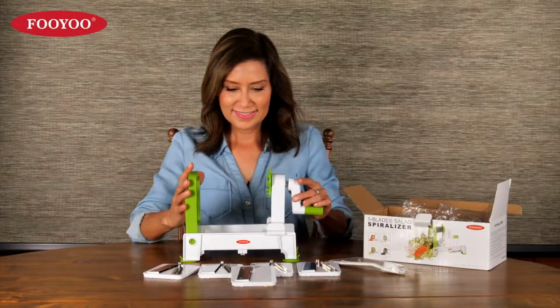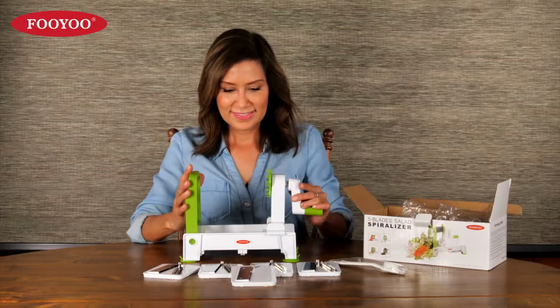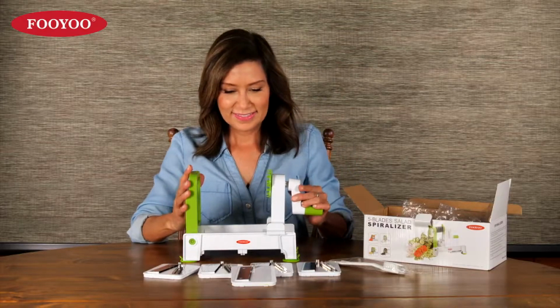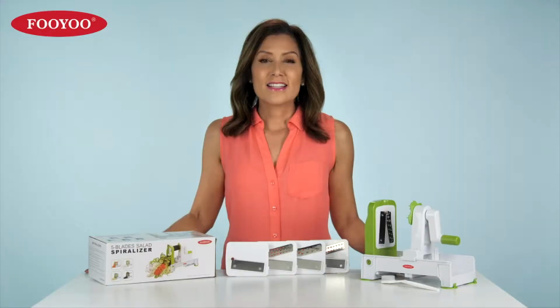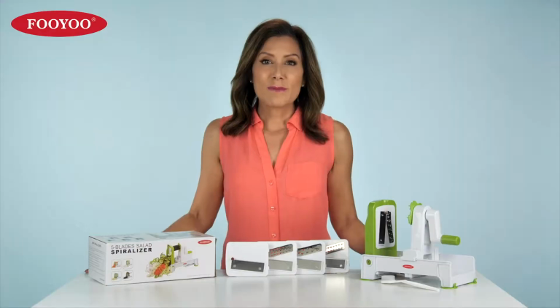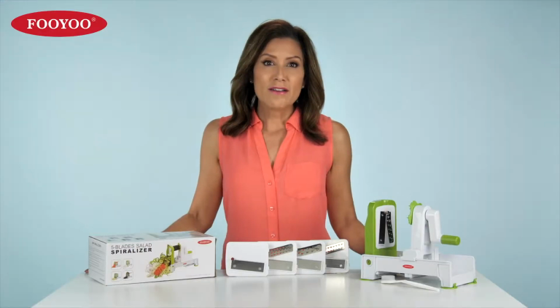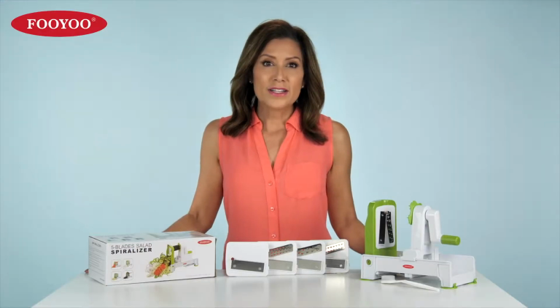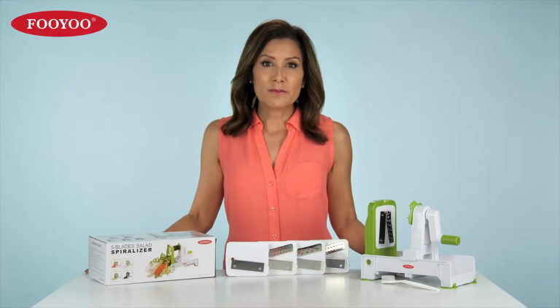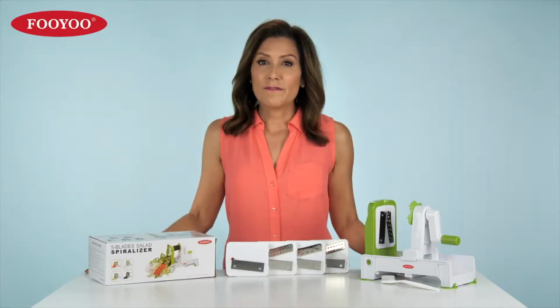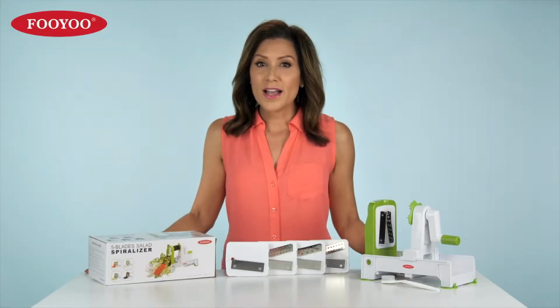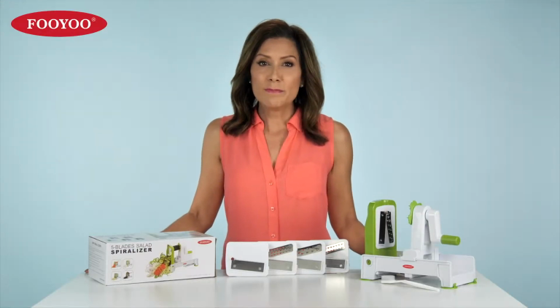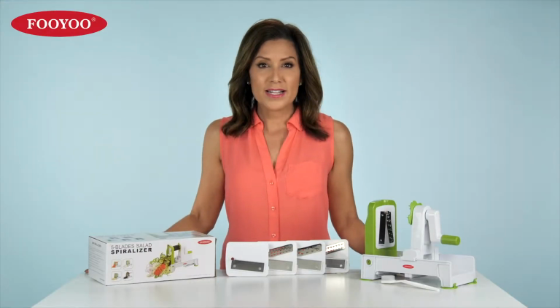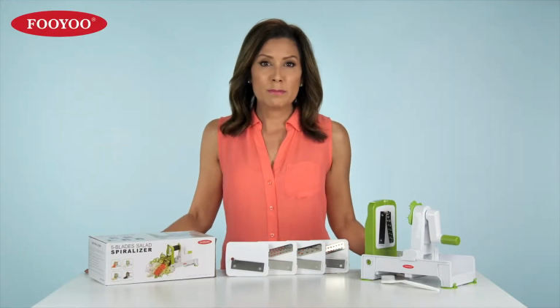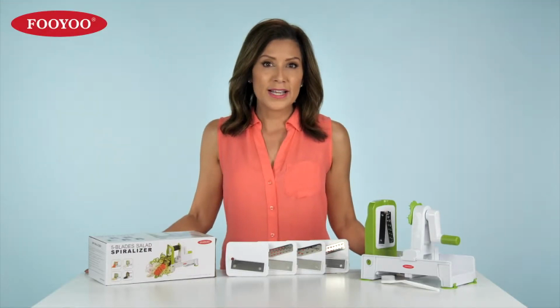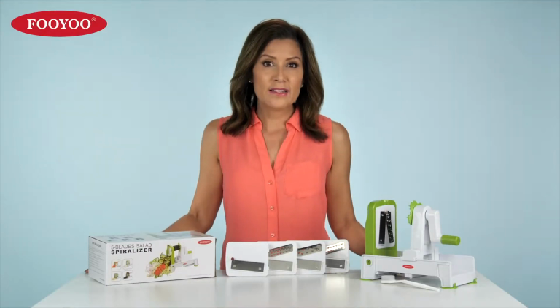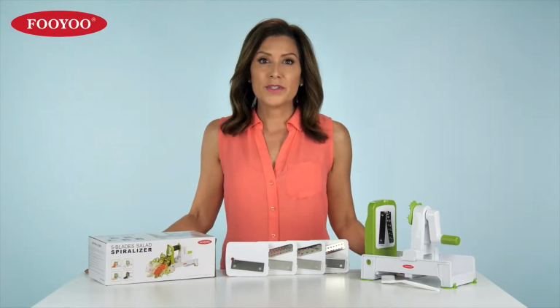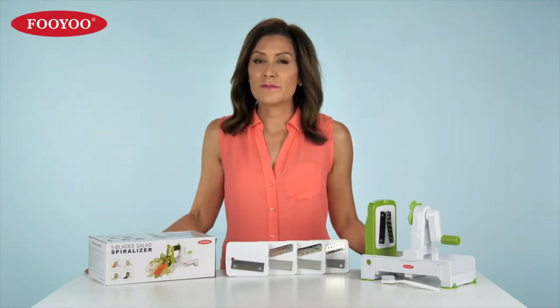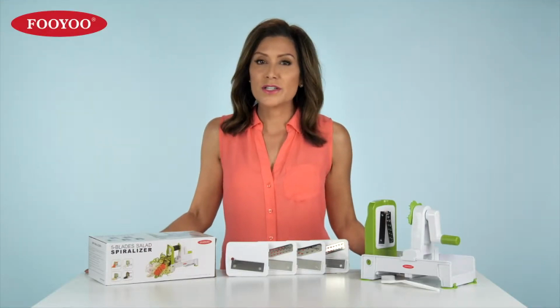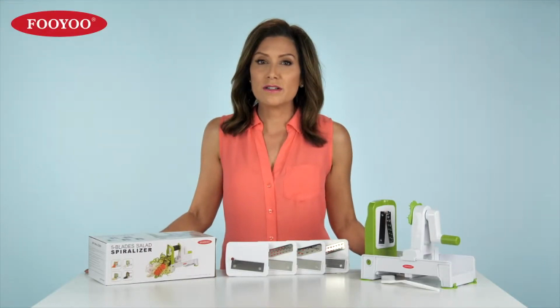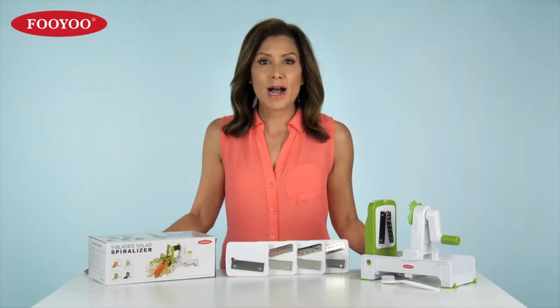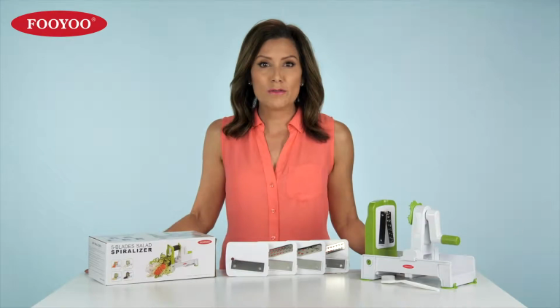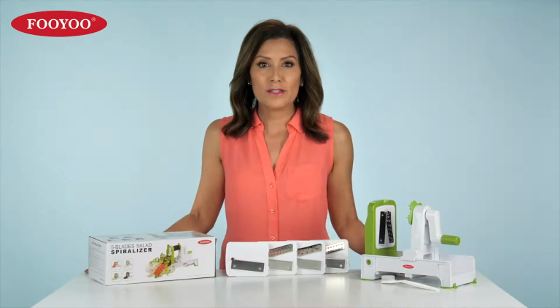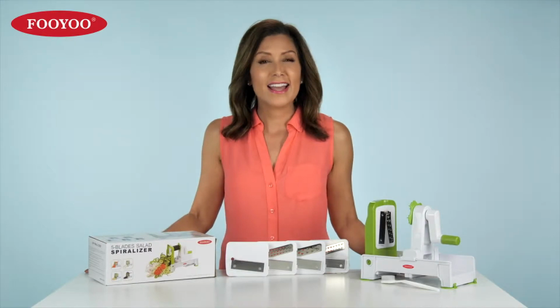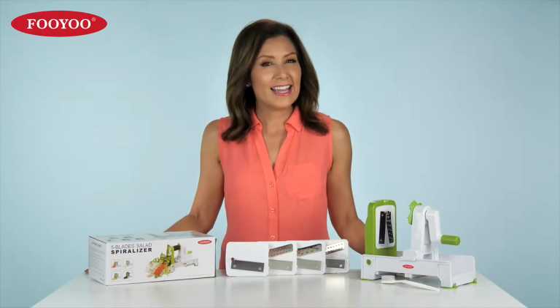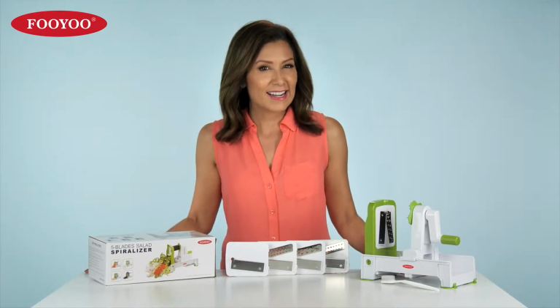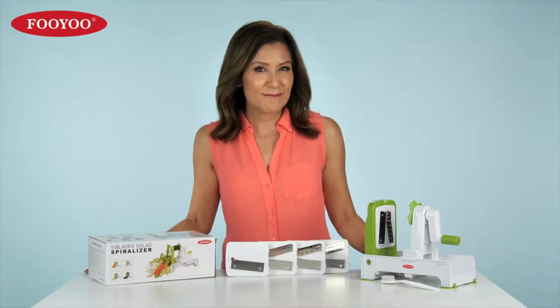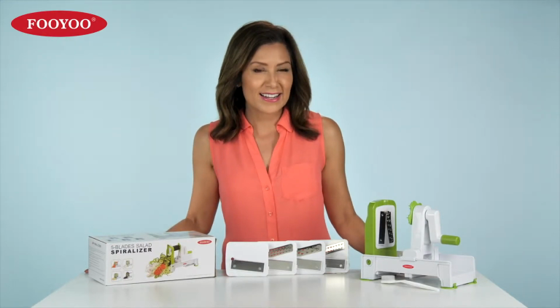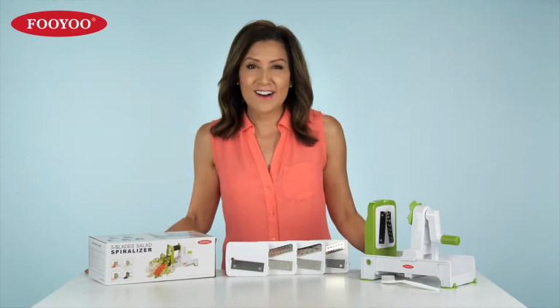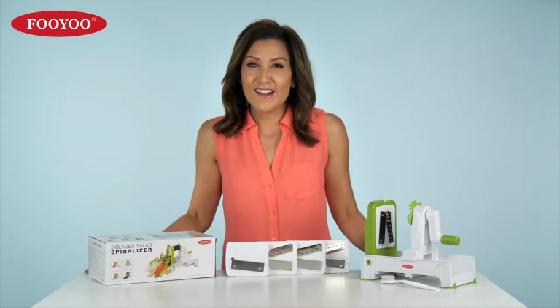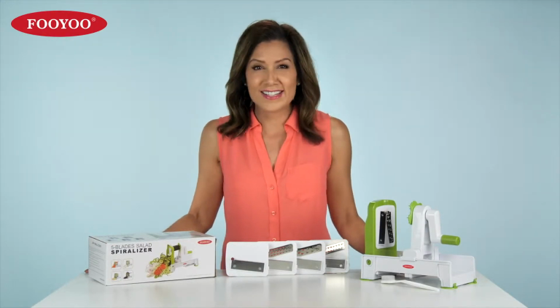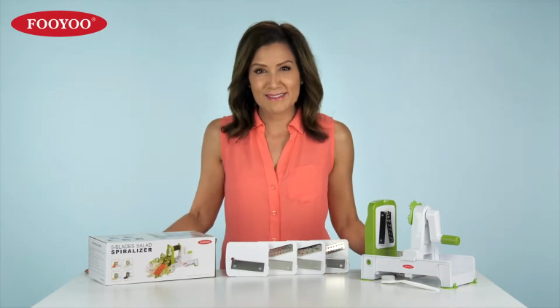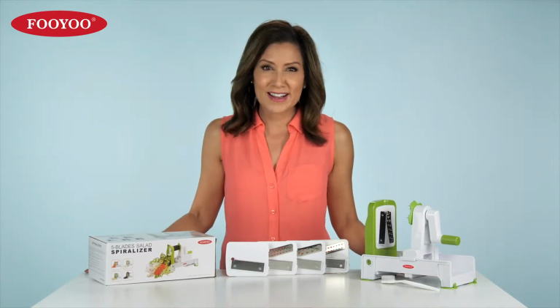The spiralizer with five replaceable blades is versatile, powerful, and compact all at the same time.